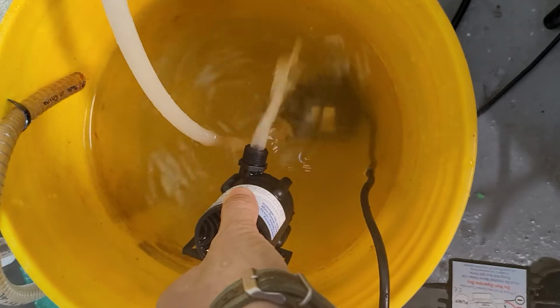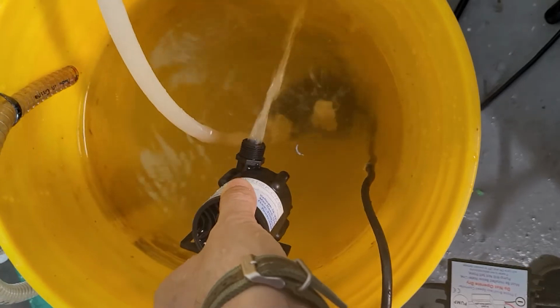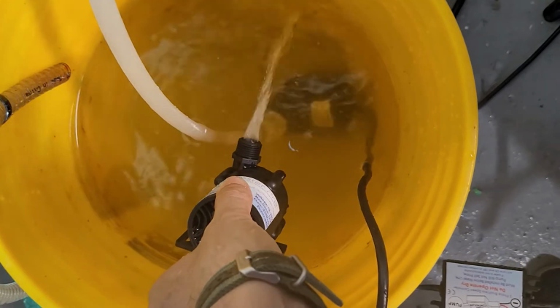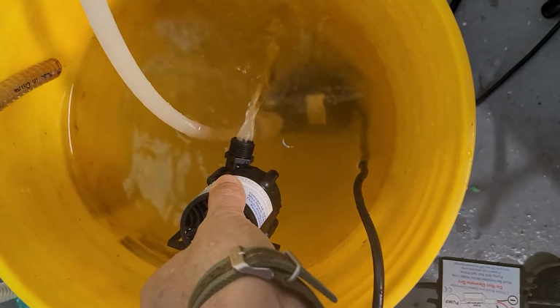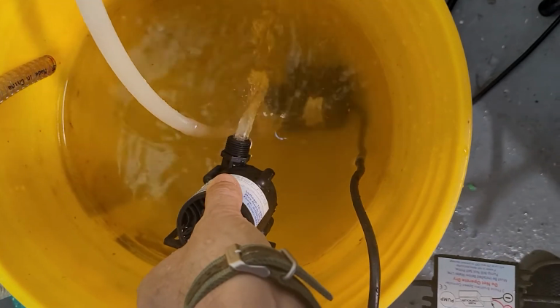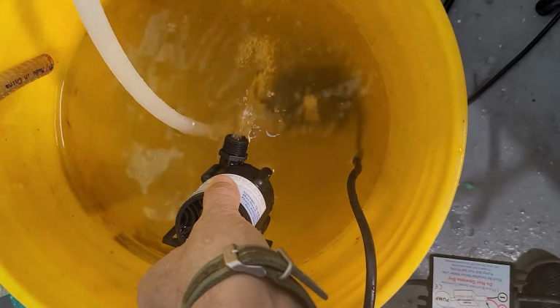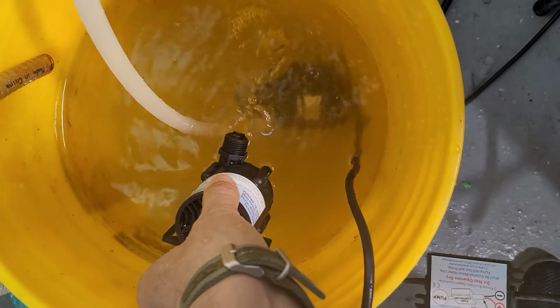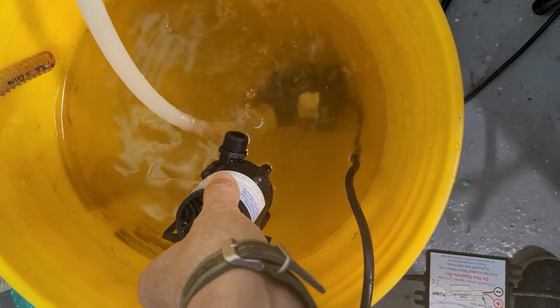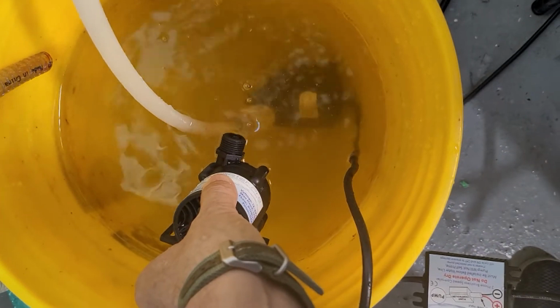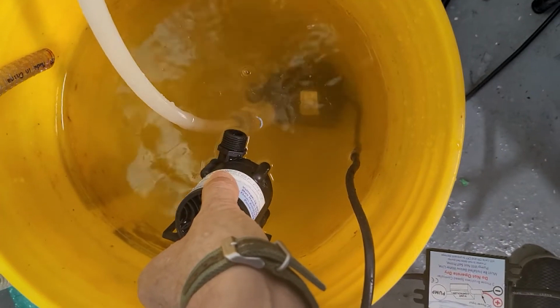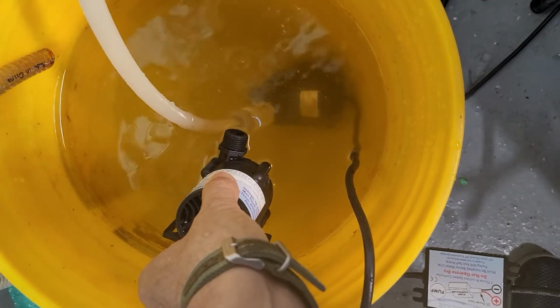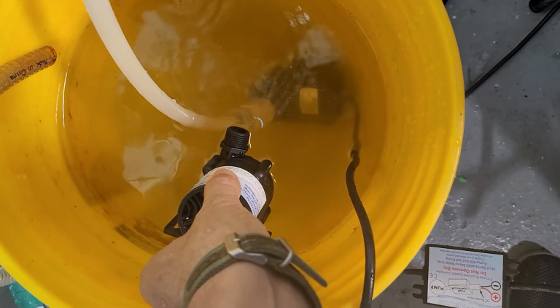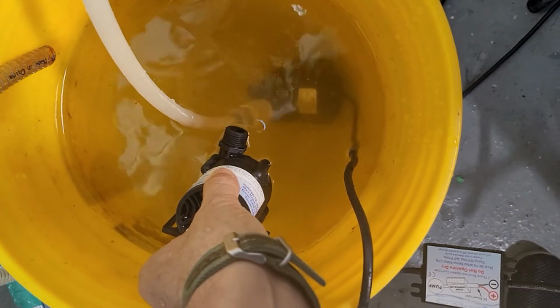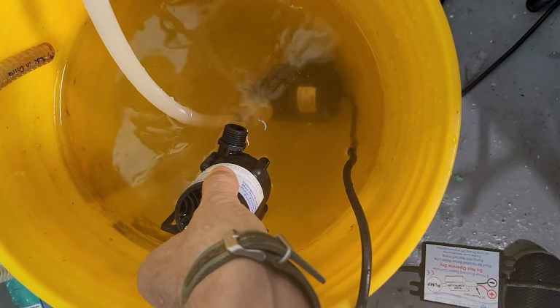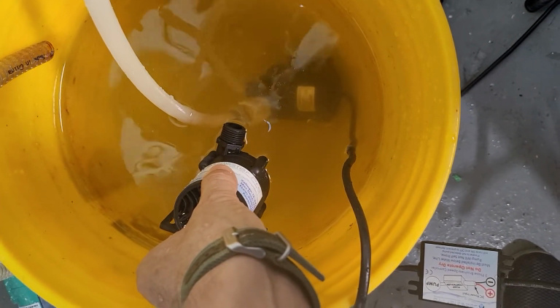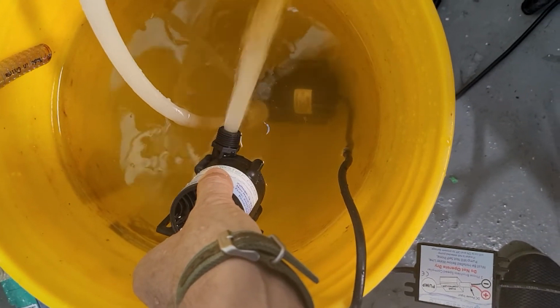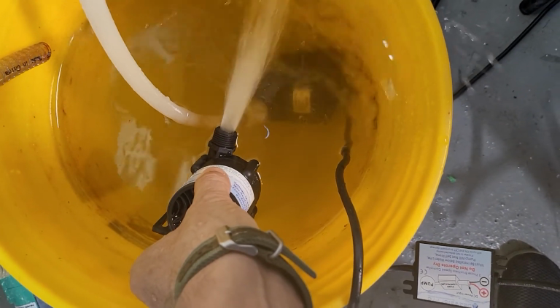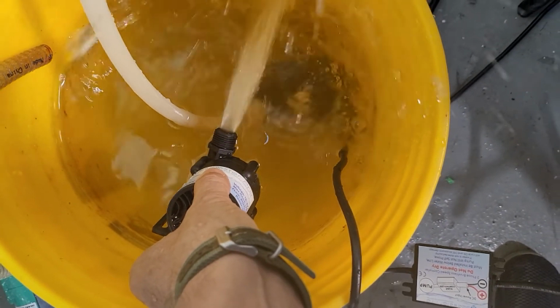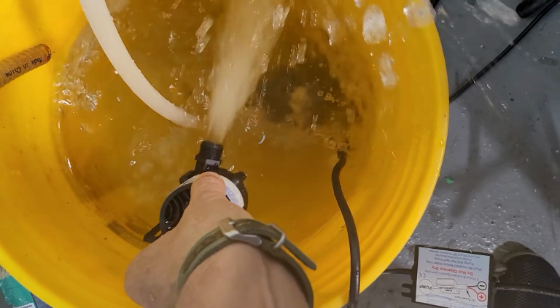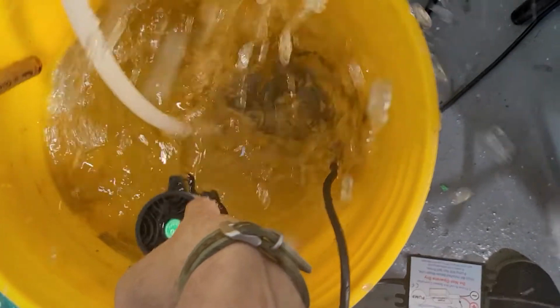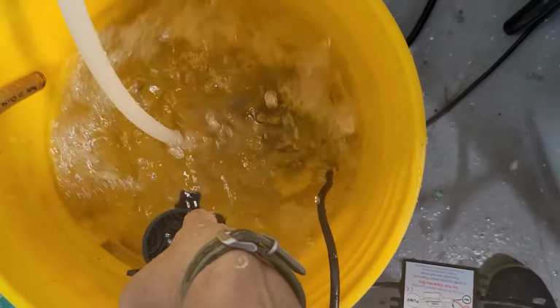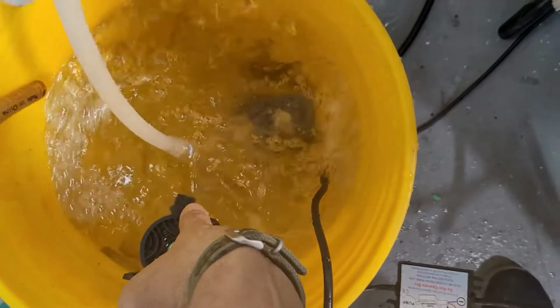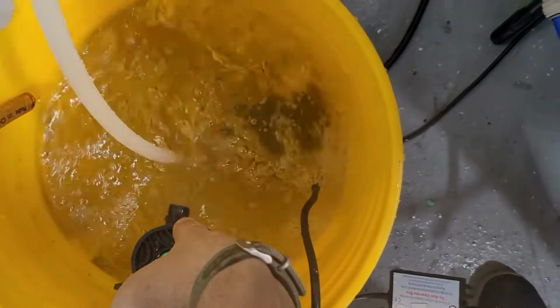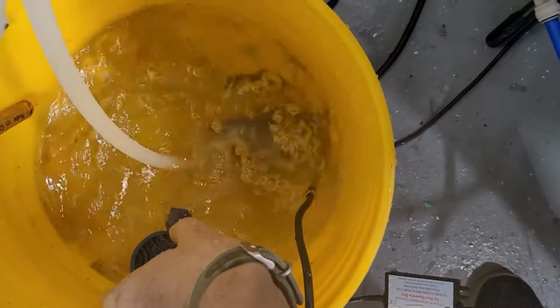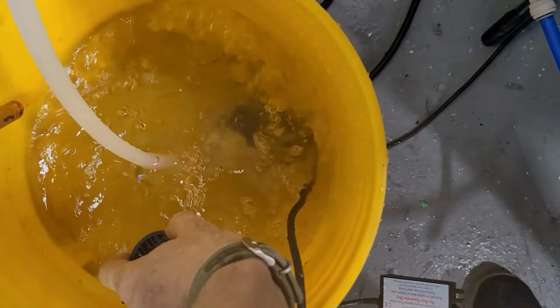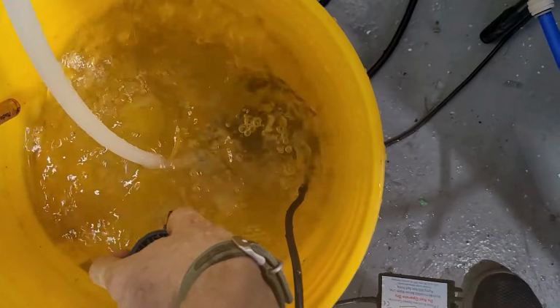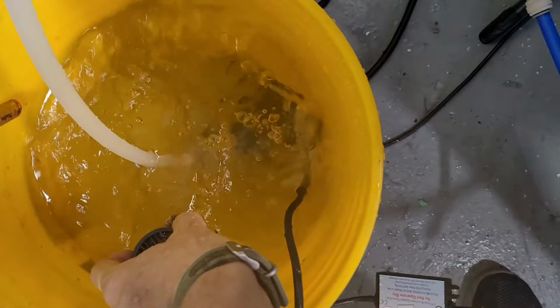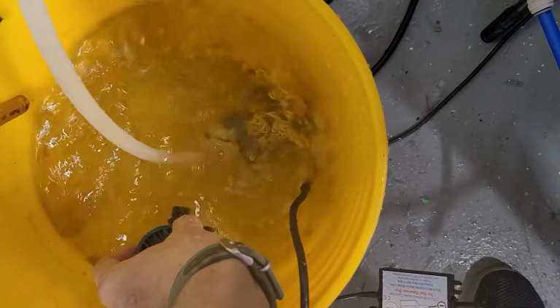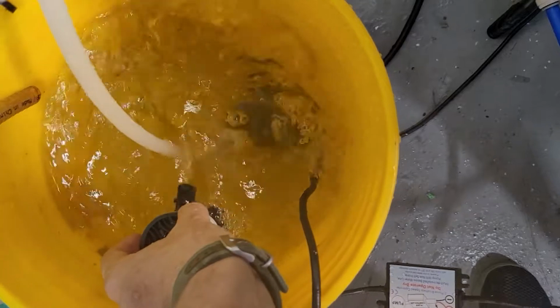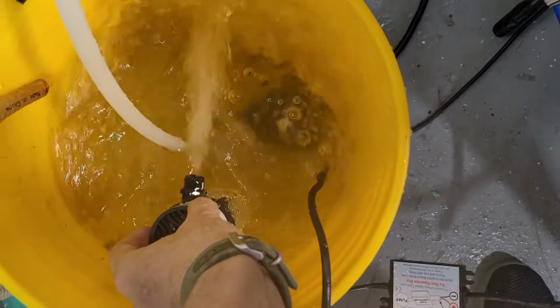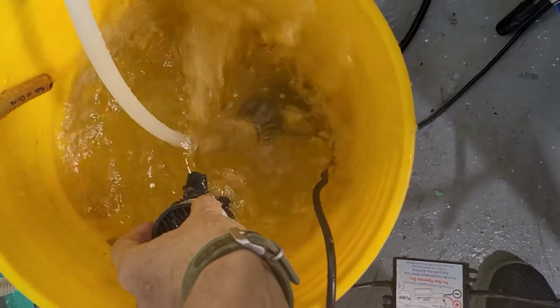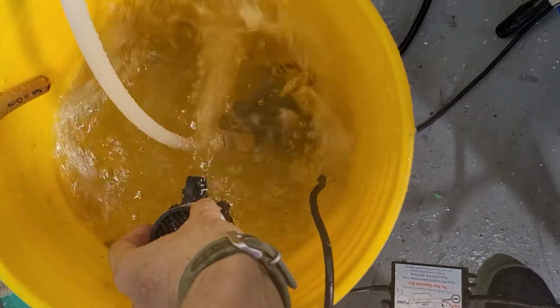I'm going to go ahead and submerge it again. You can see now it's running continuously.